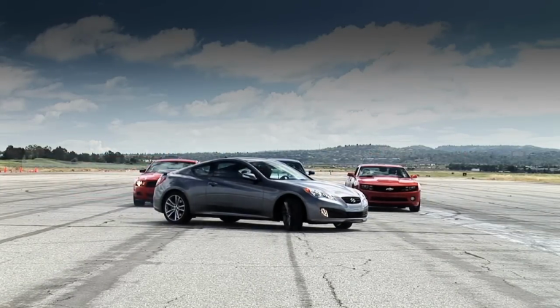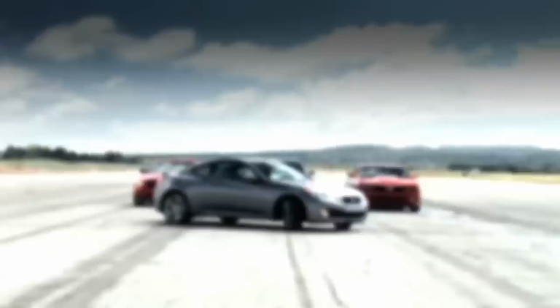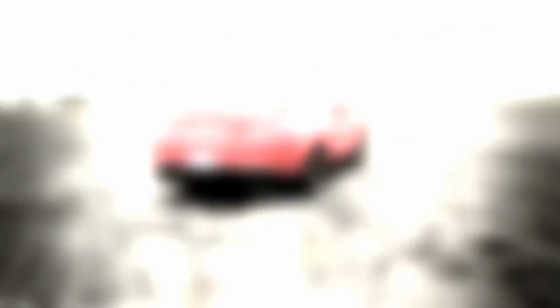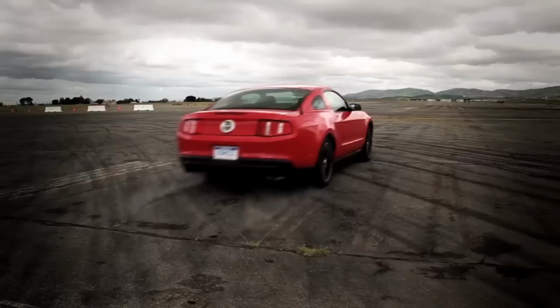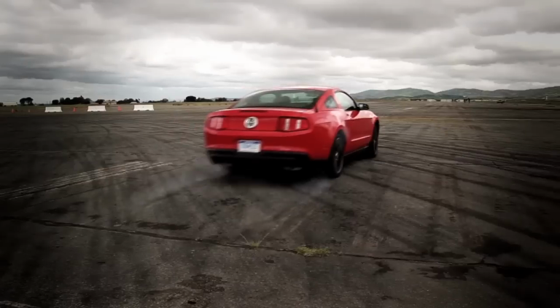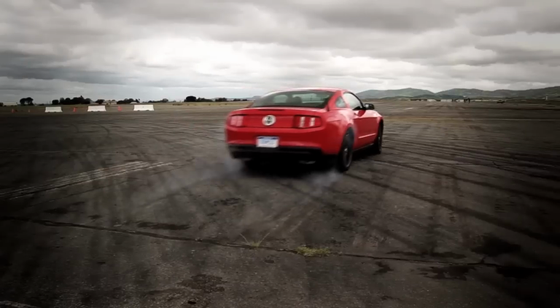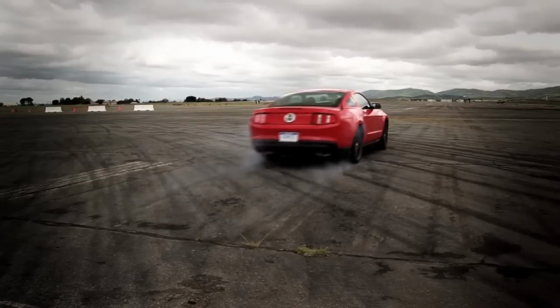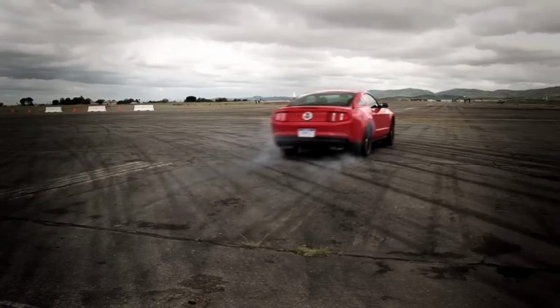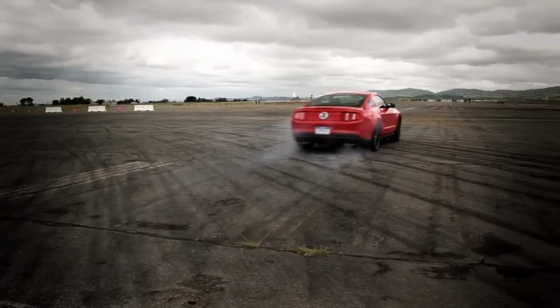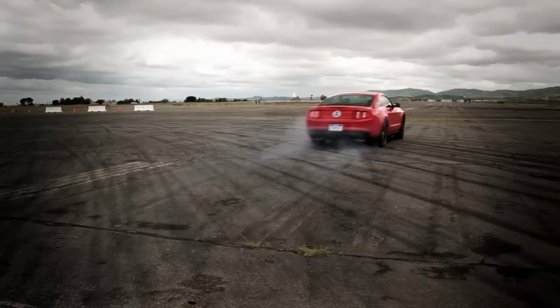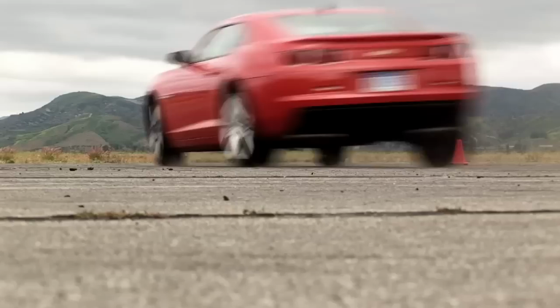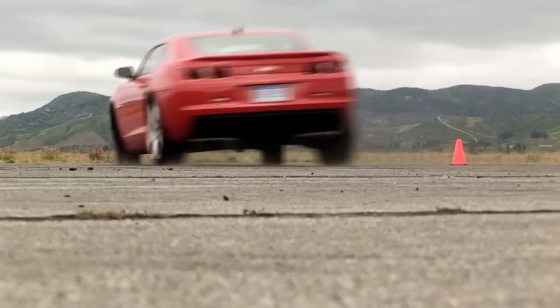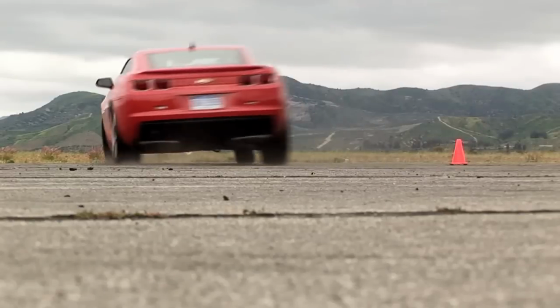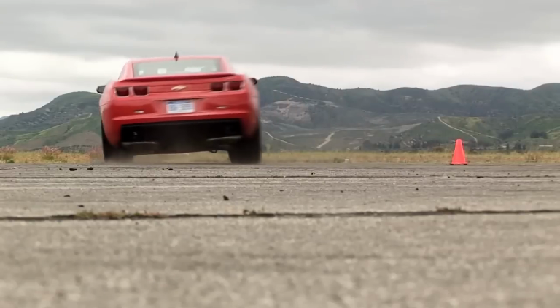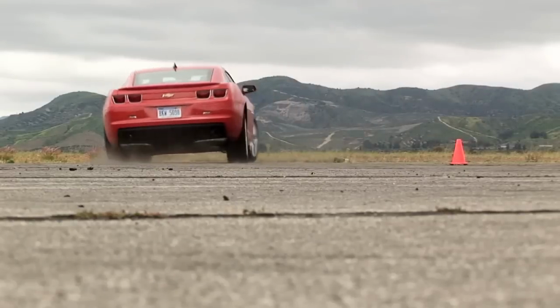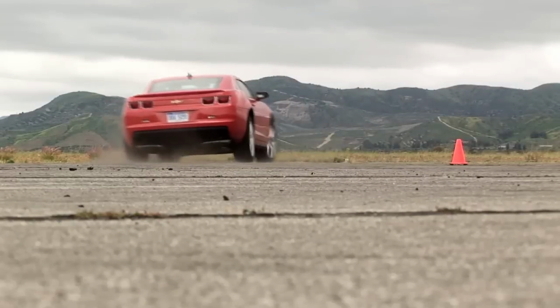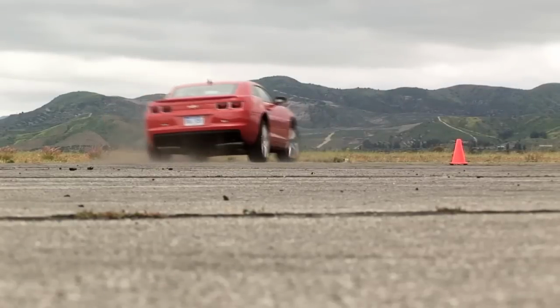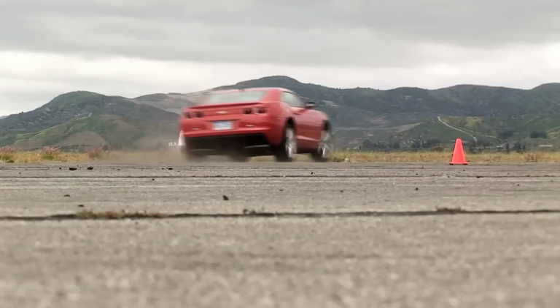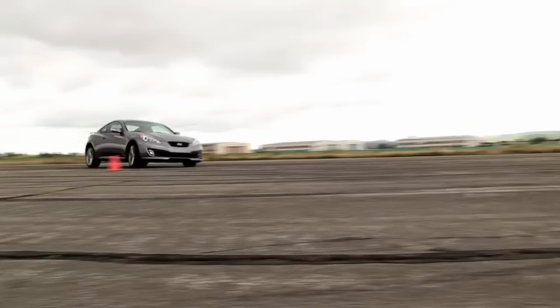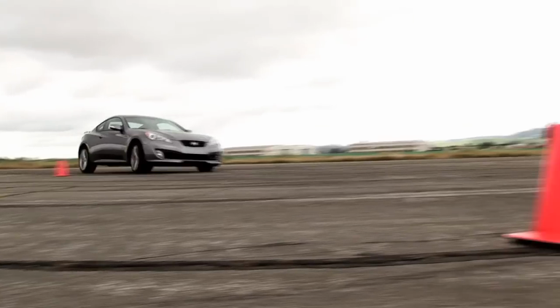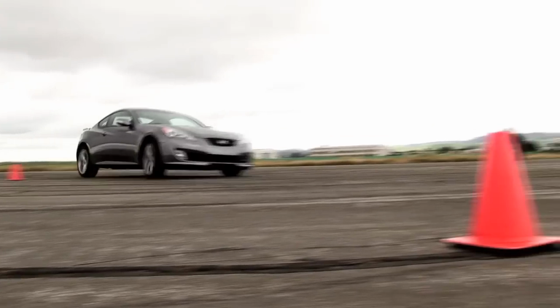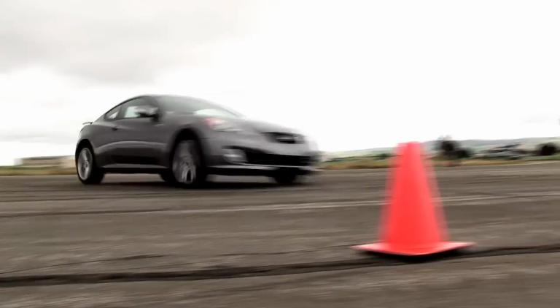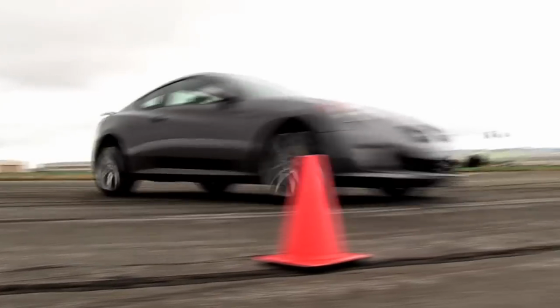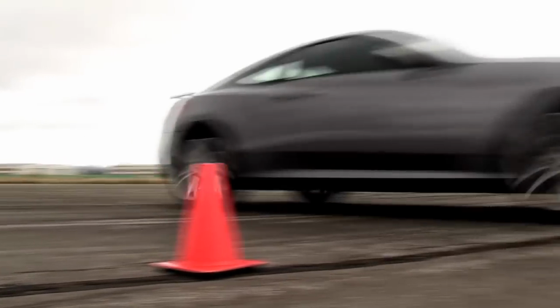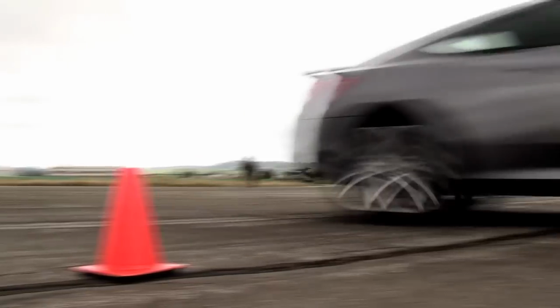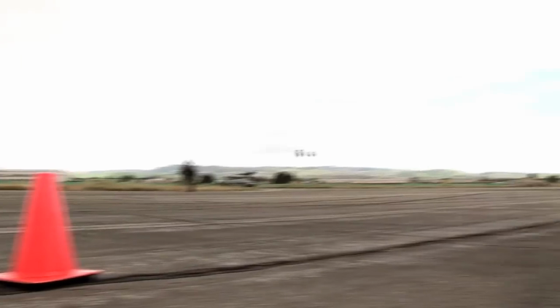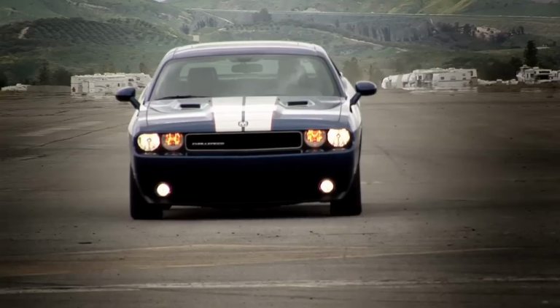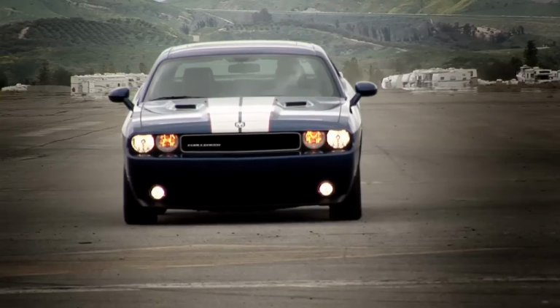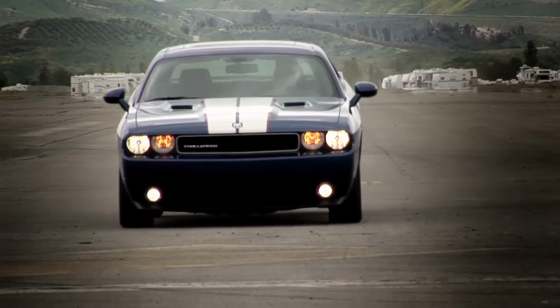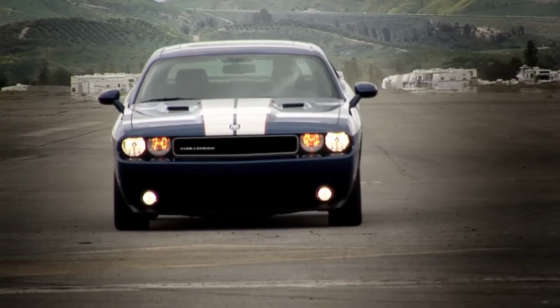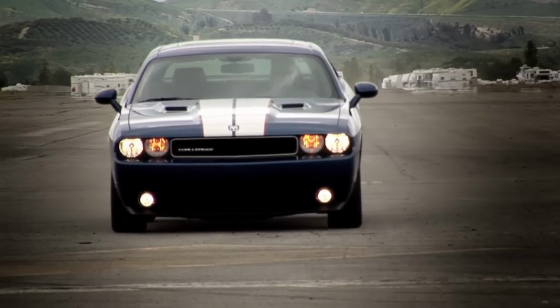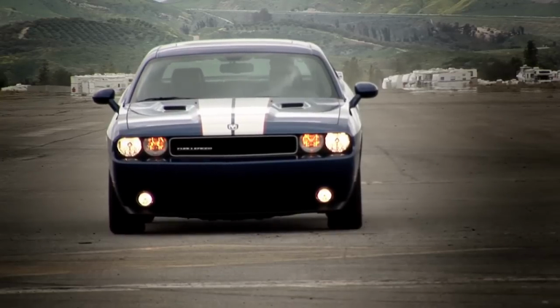Now with pony cars, it's all about the numbers, so we headed to the test track to see how they ranked.